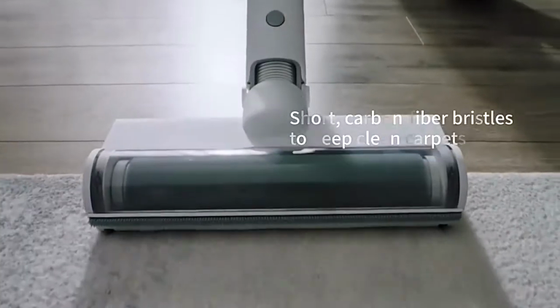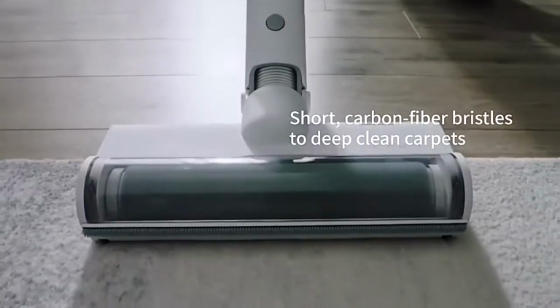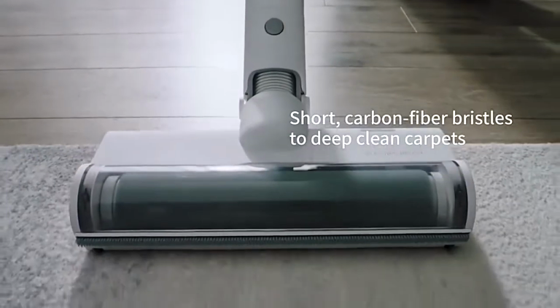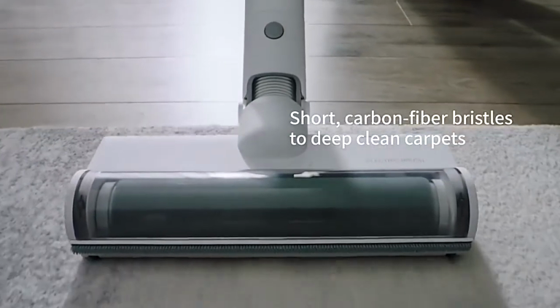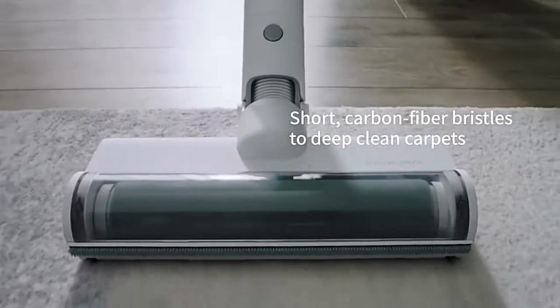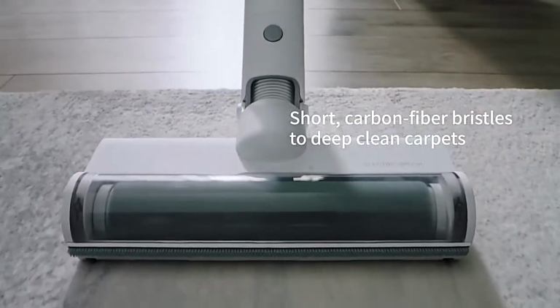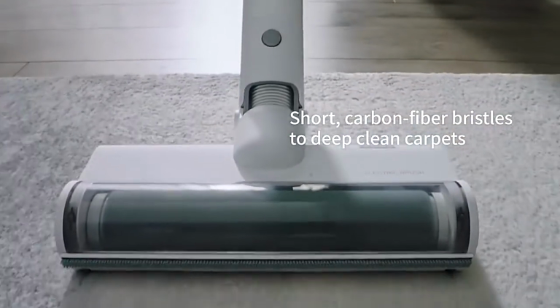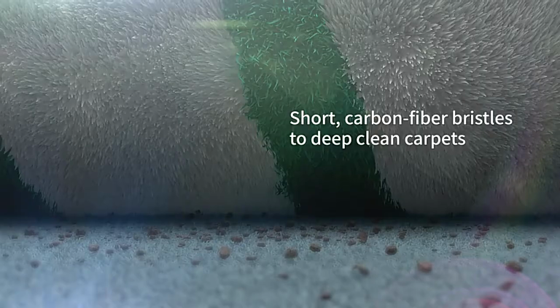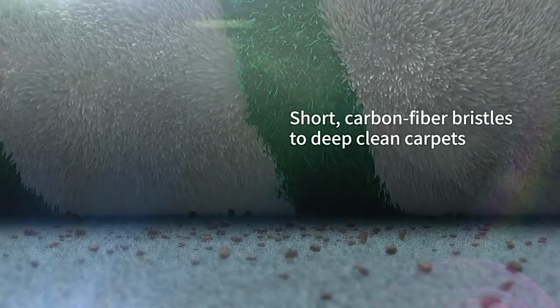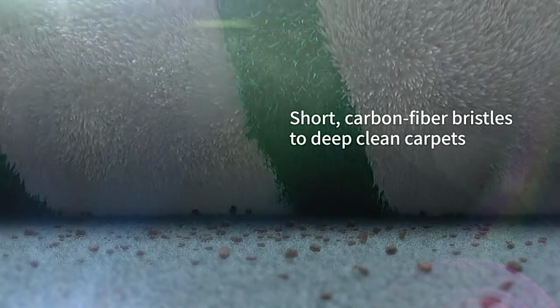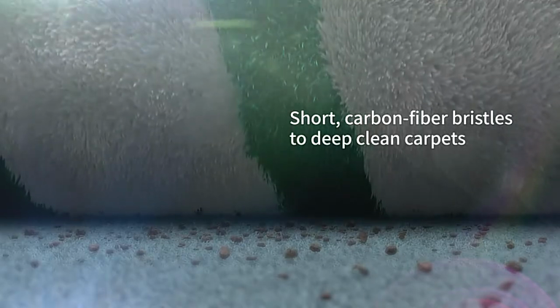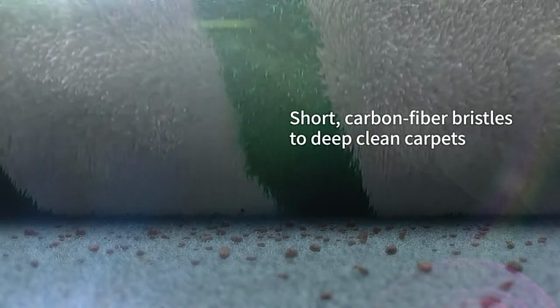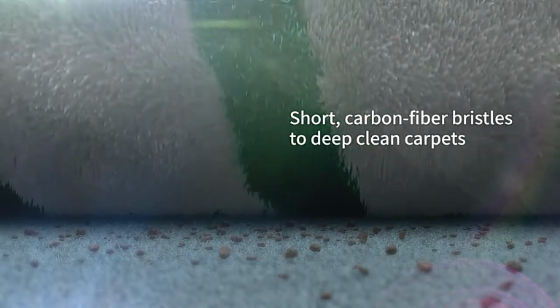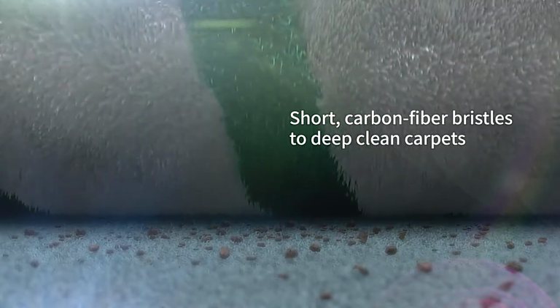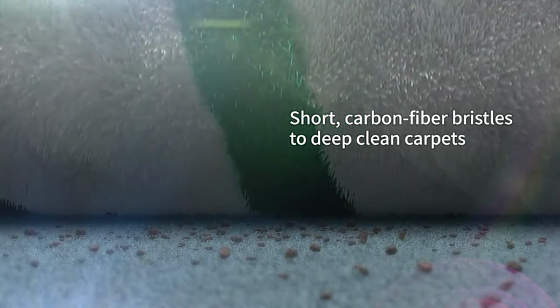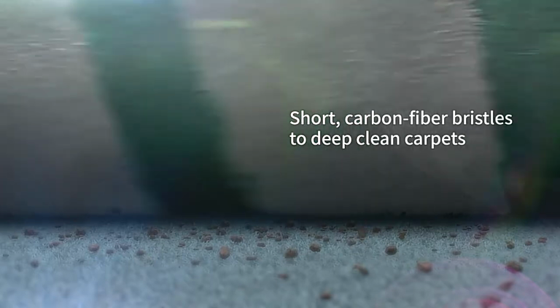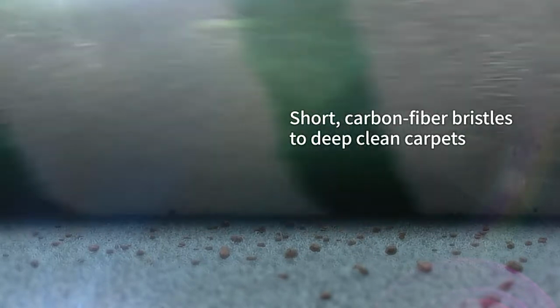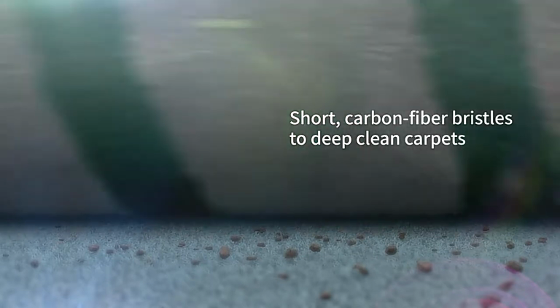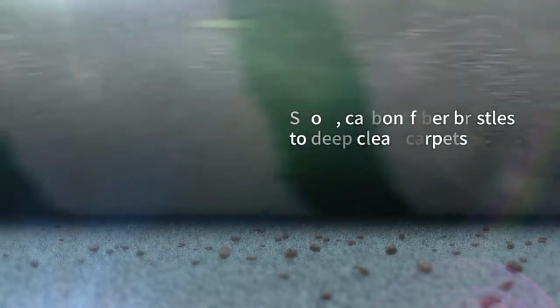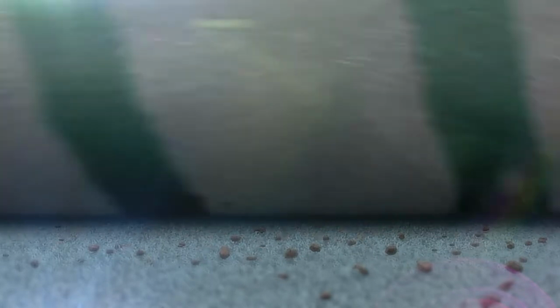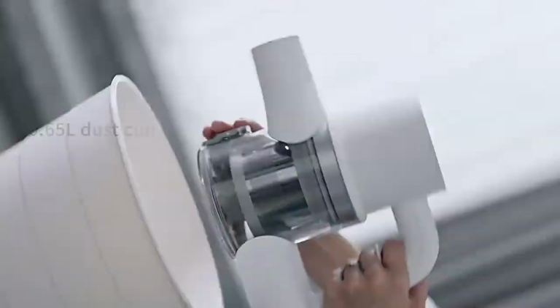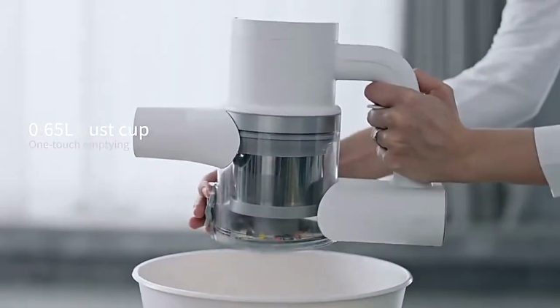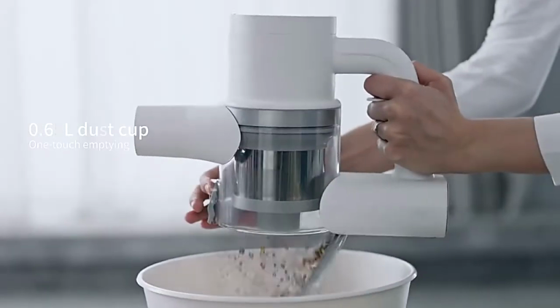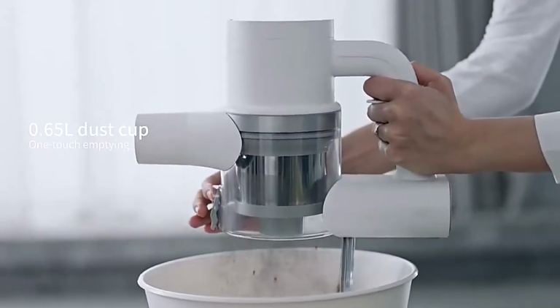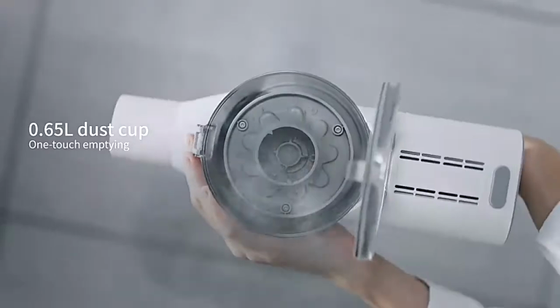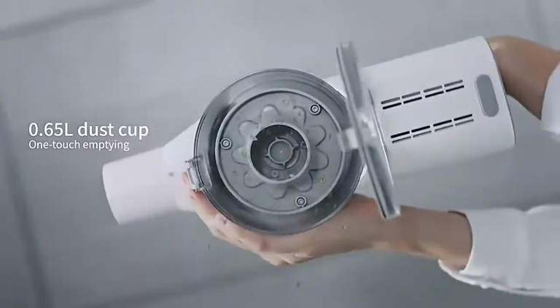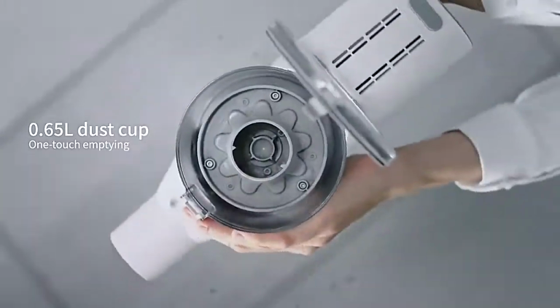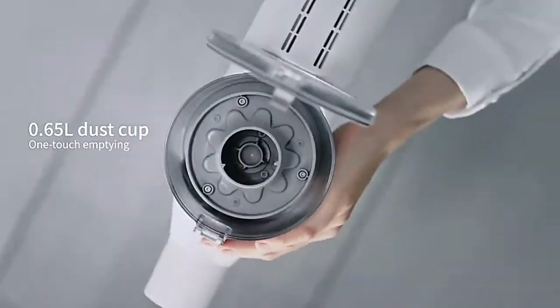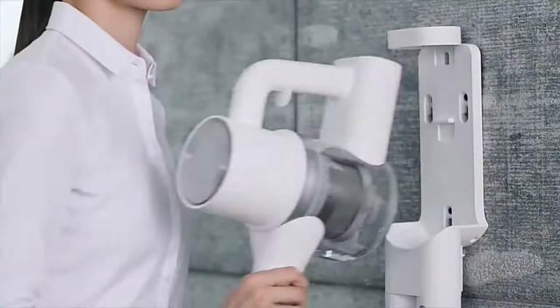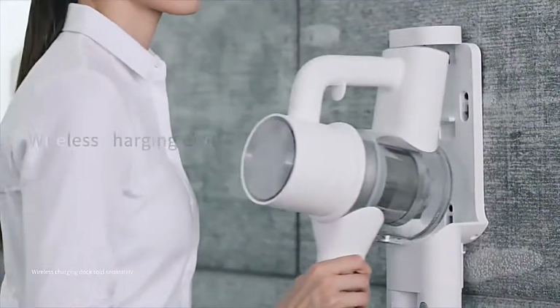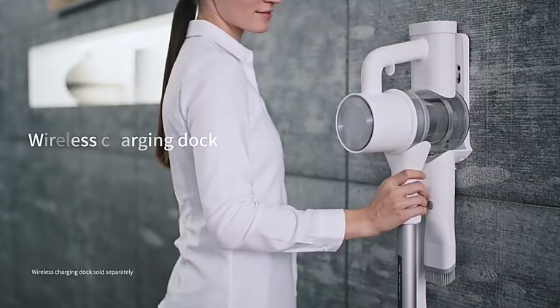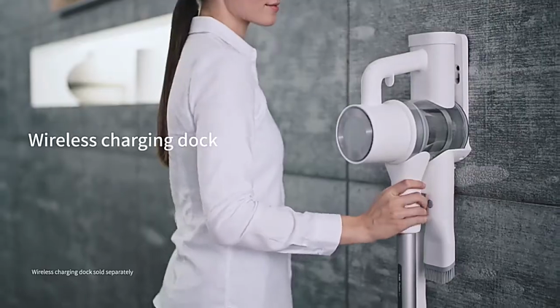Eradicates mites from carpets. With a single brush, easy to empty, convenient to charge.